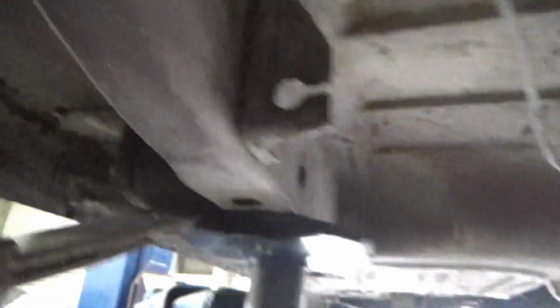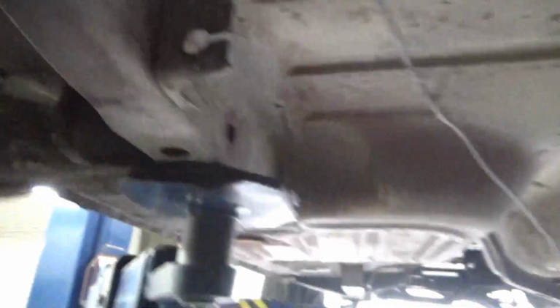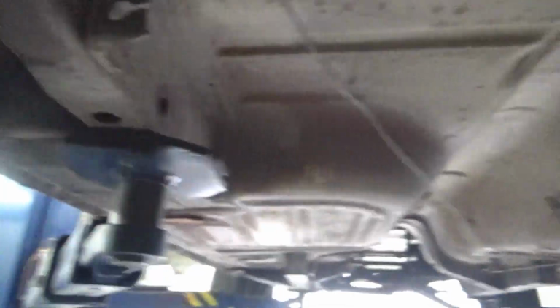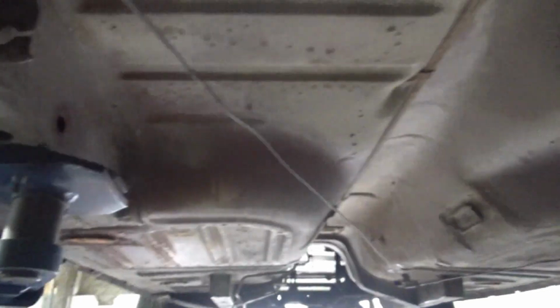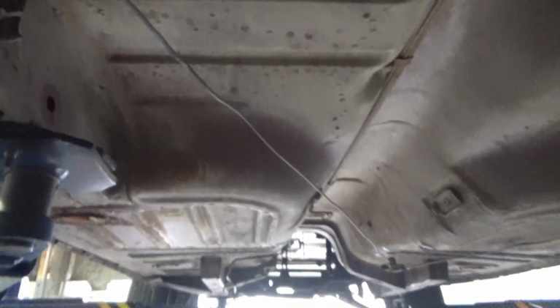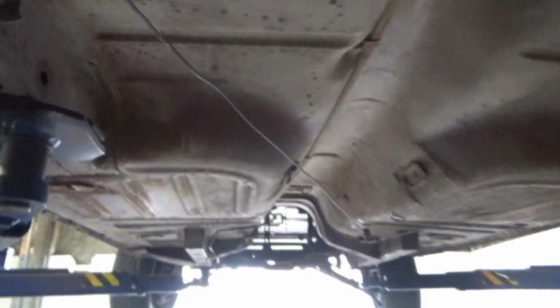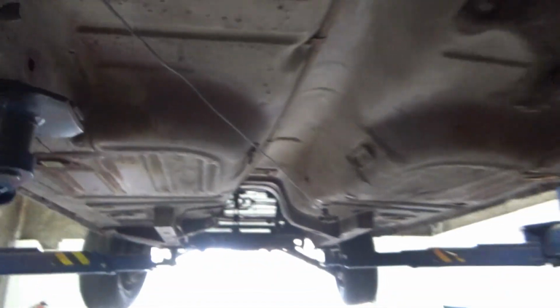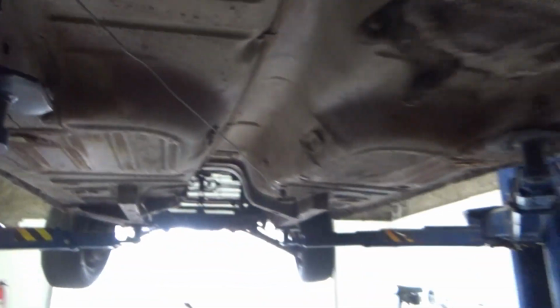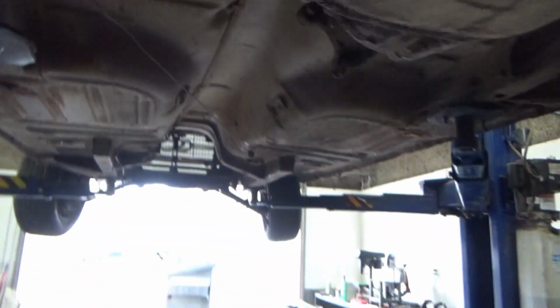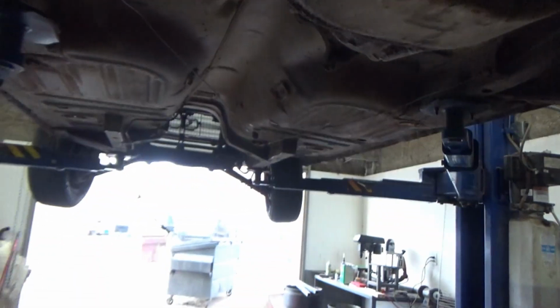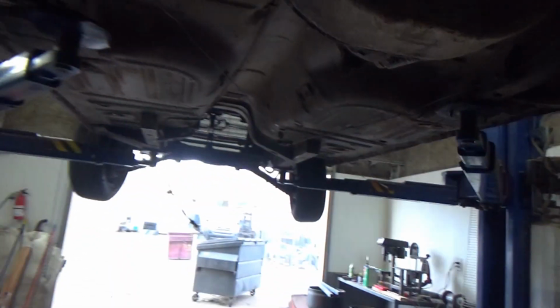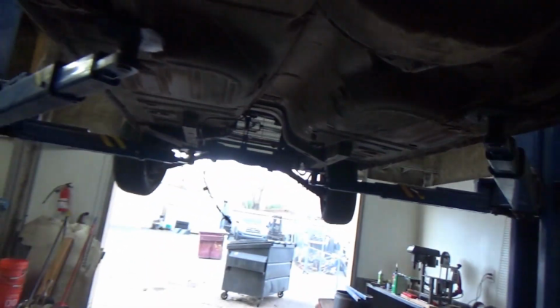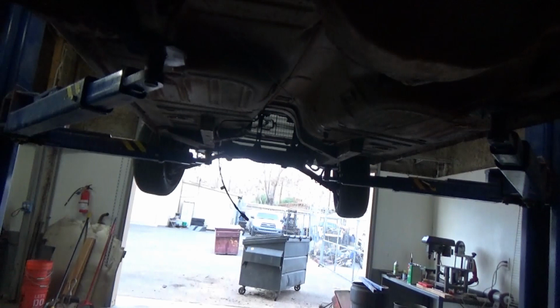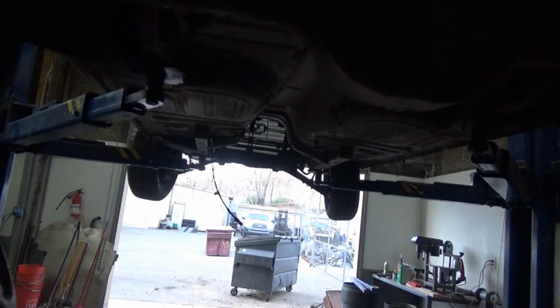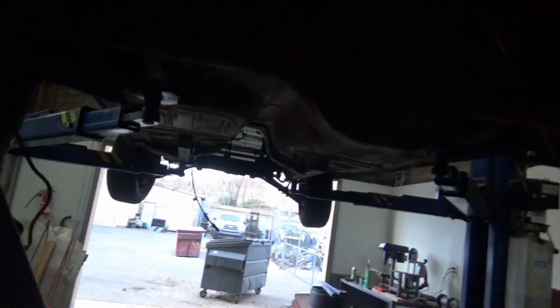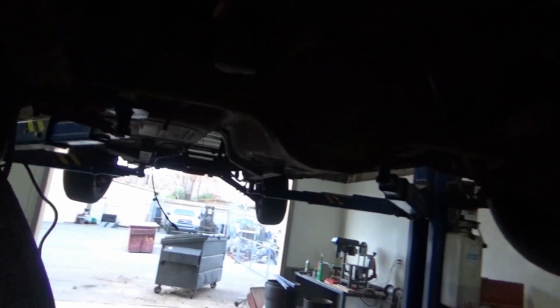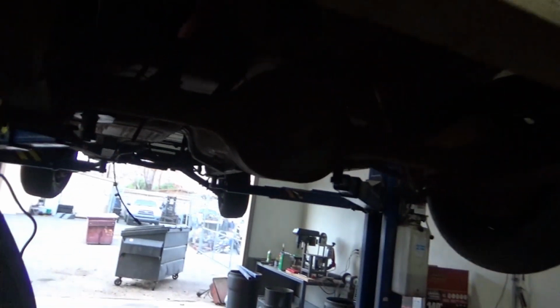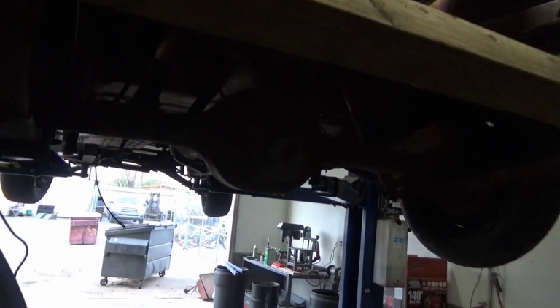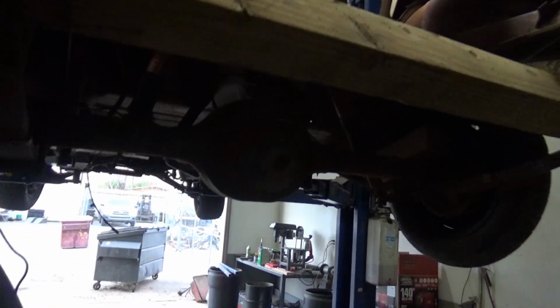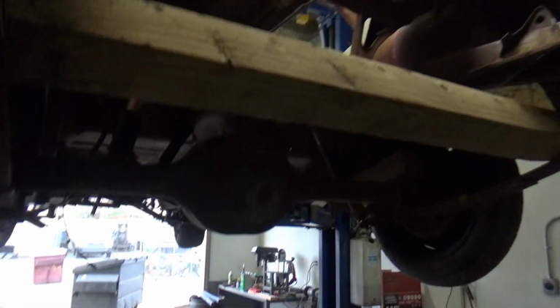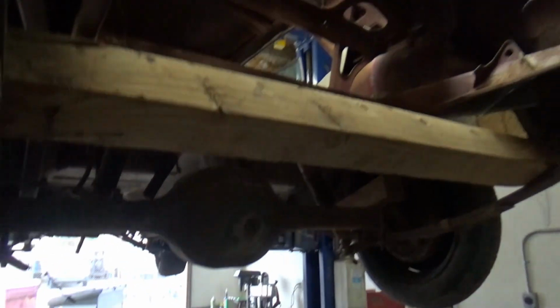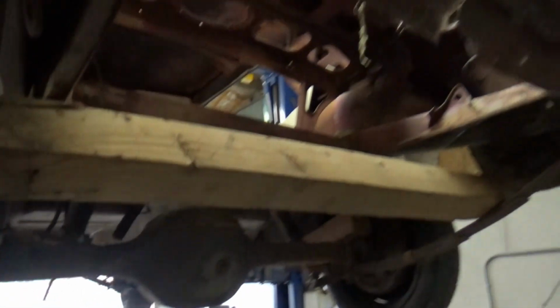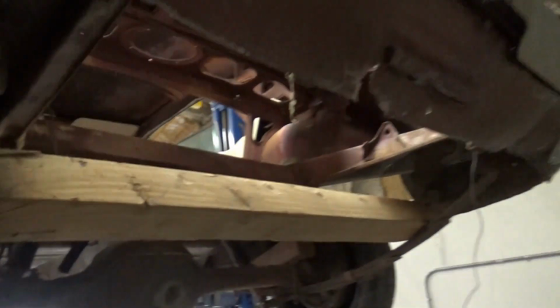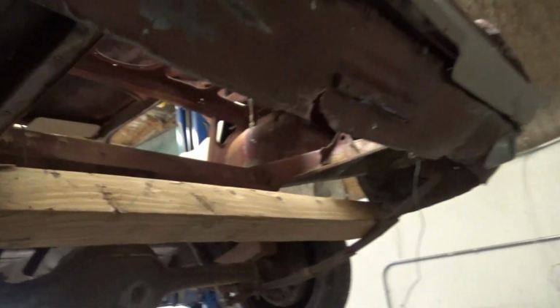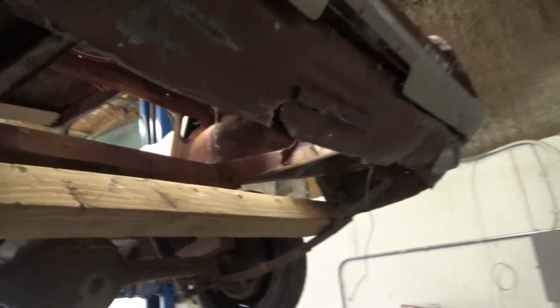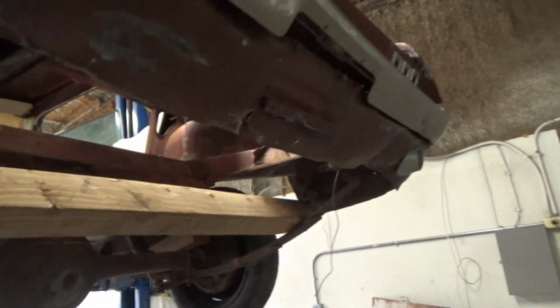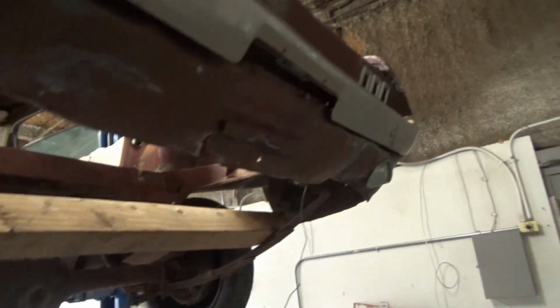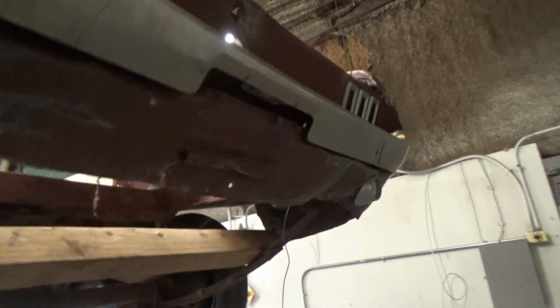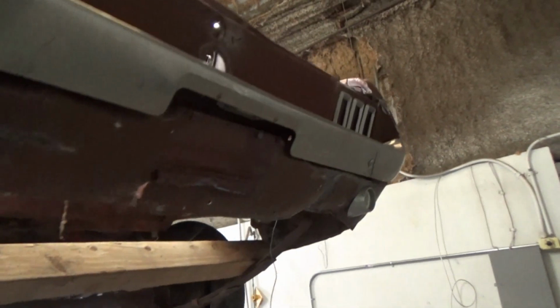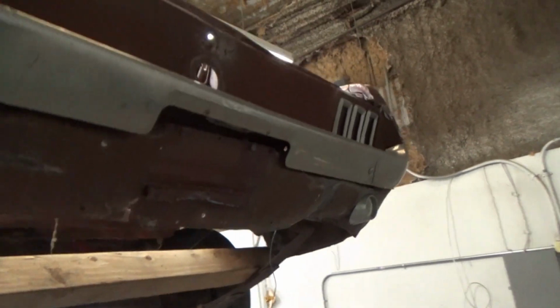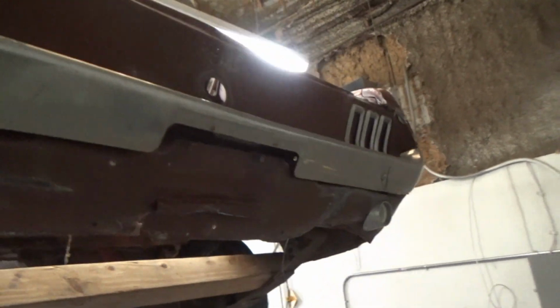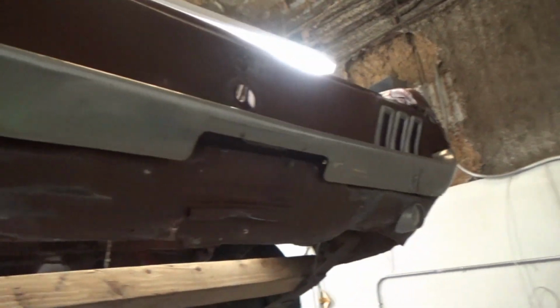Wait till you see what happens with this 1967 Mustang. Stay tuned — good things await.